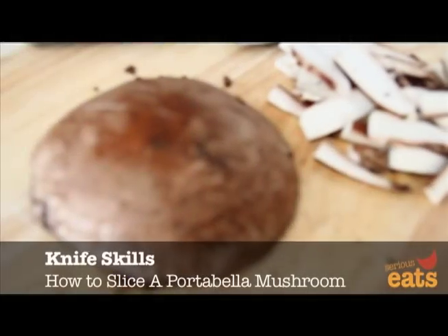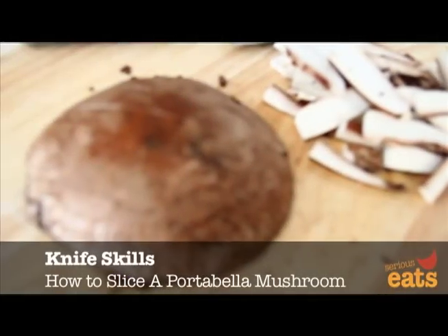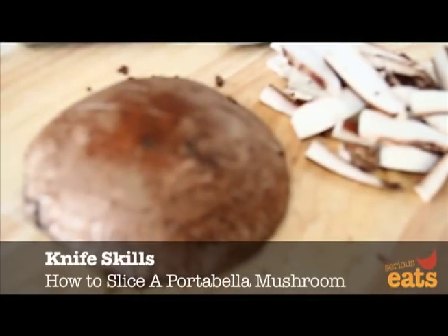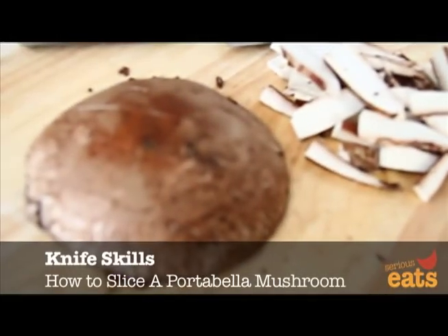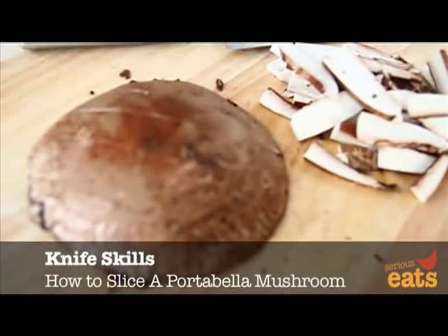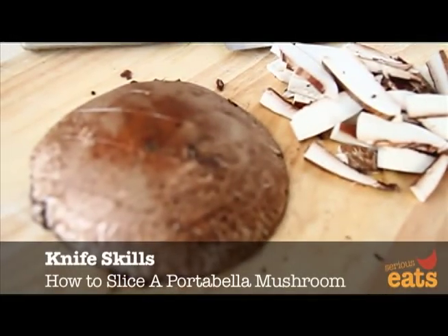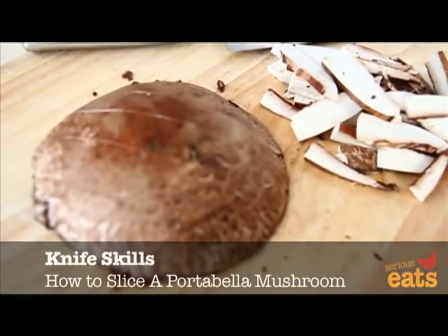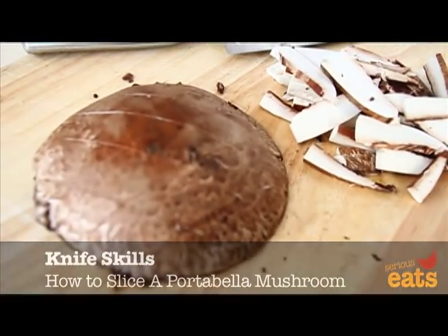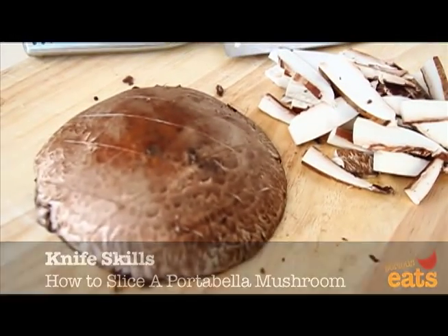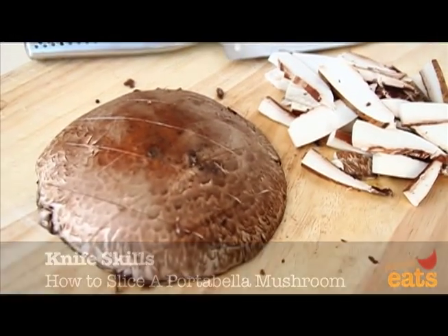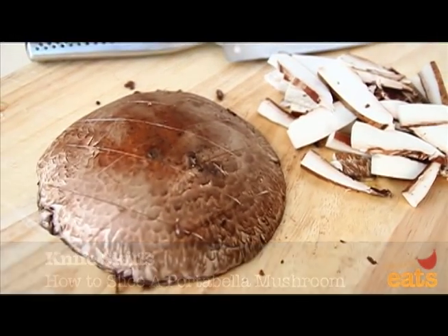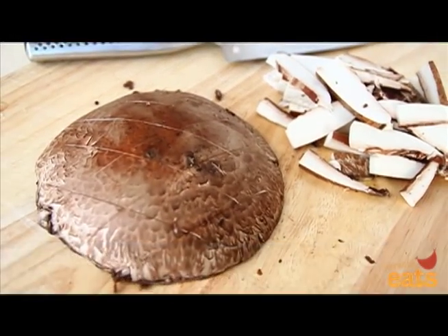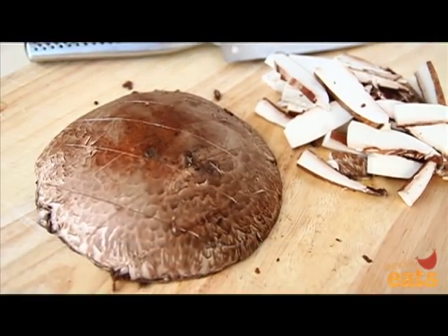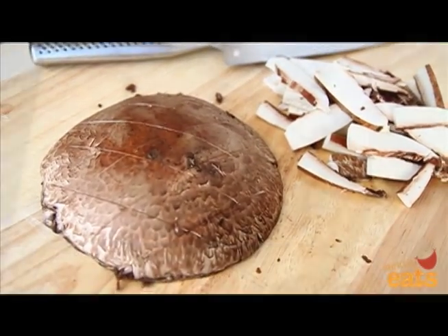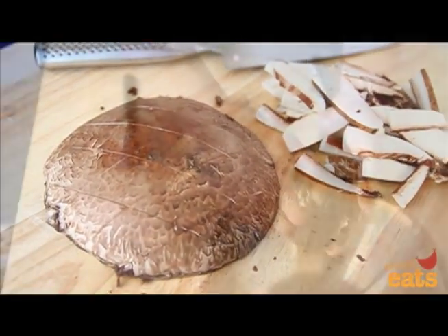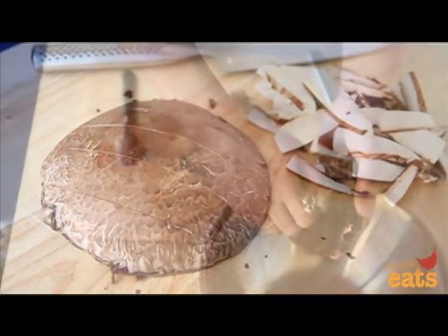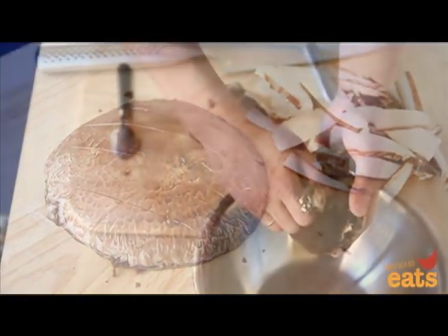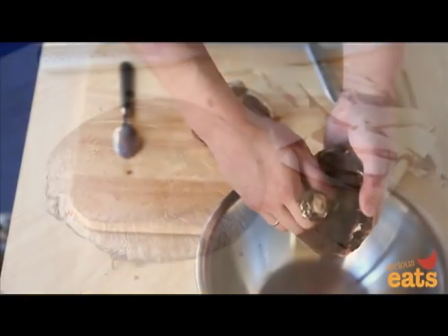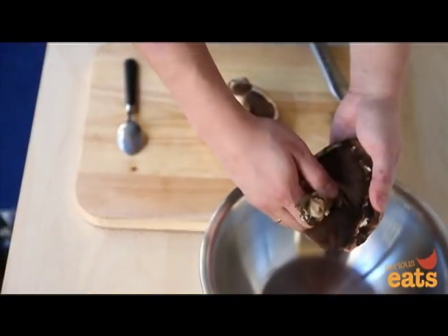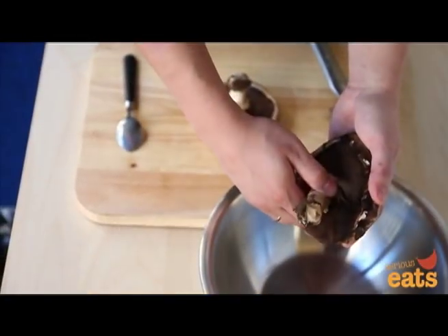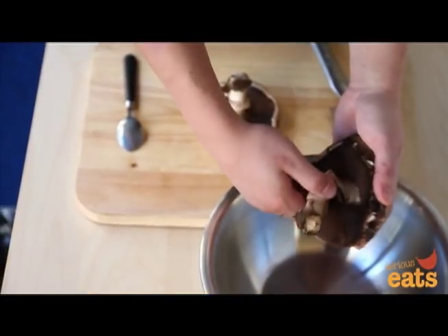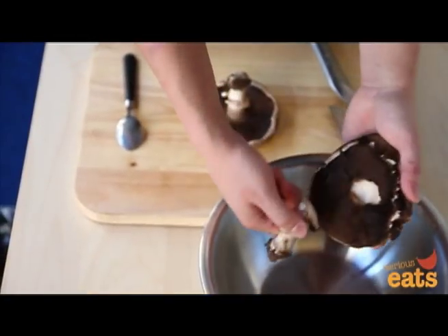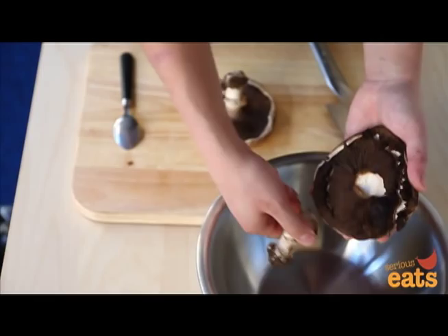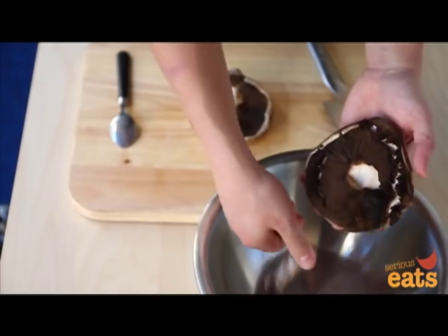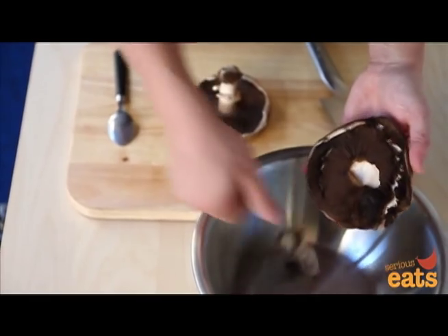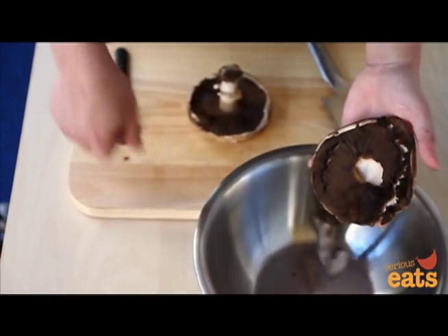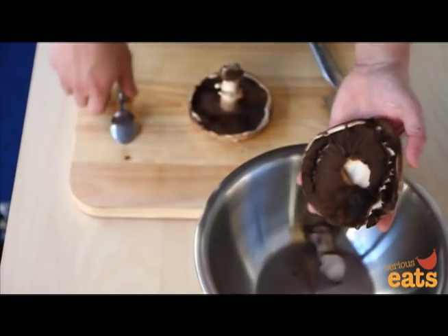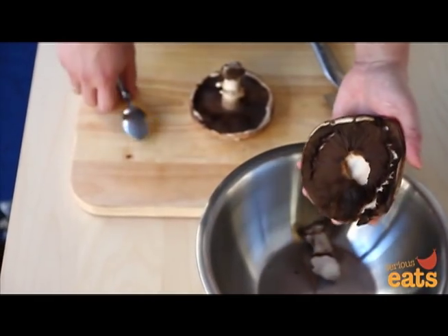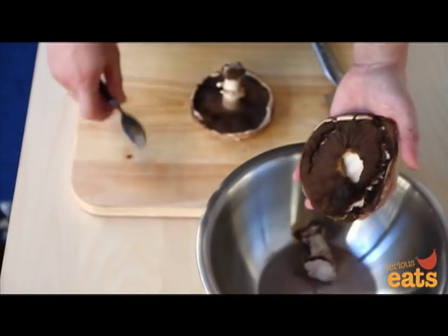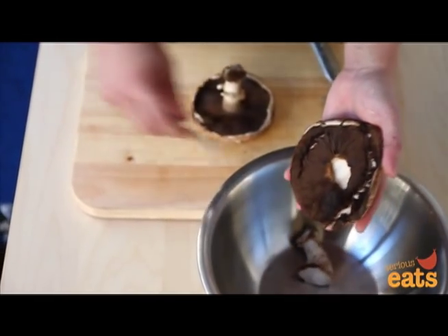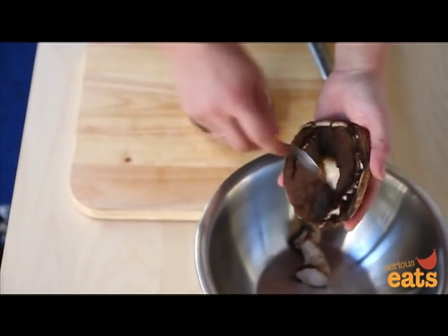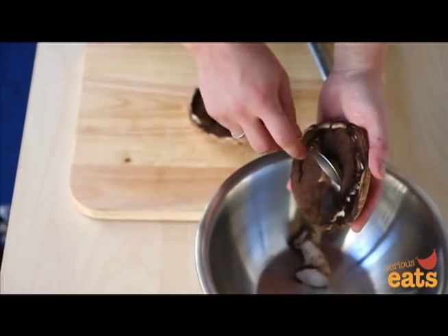Portobello mushrooms are mature cremini. To prepare them, start by removing the stem from the cap. It should pop right out.